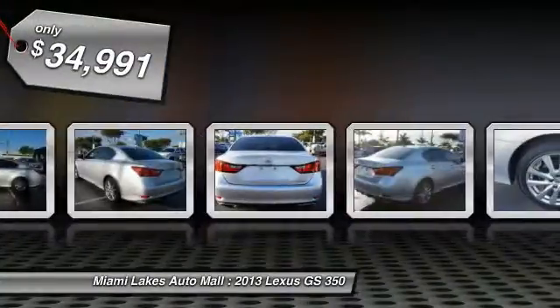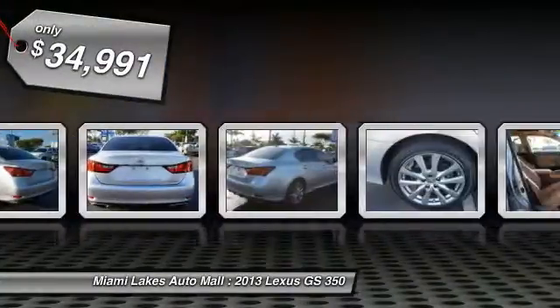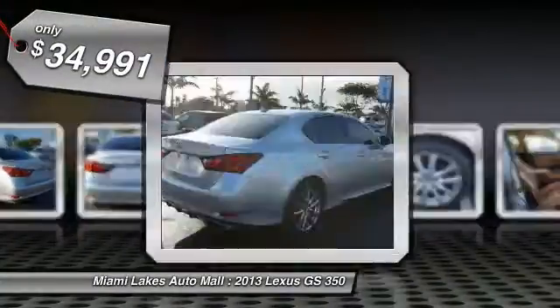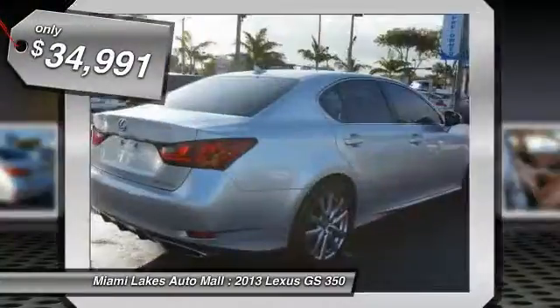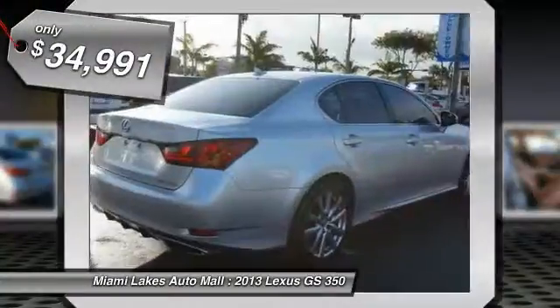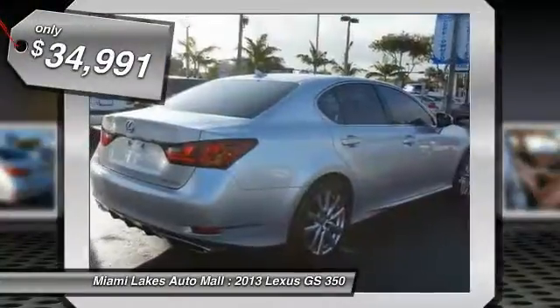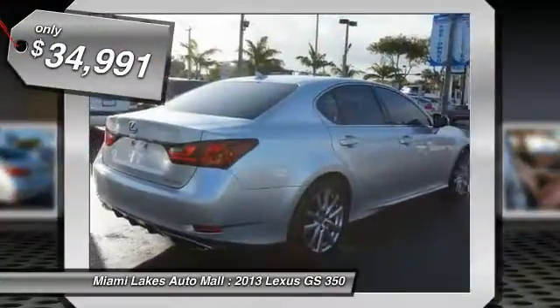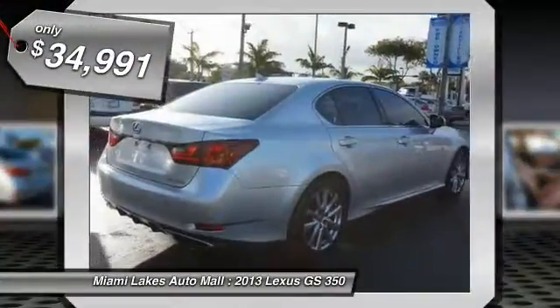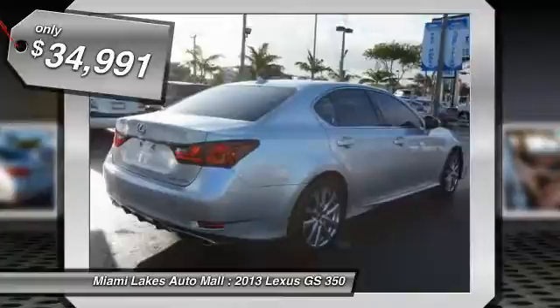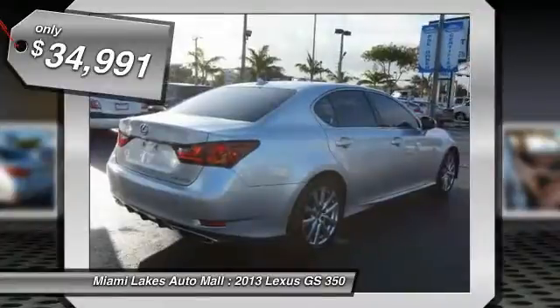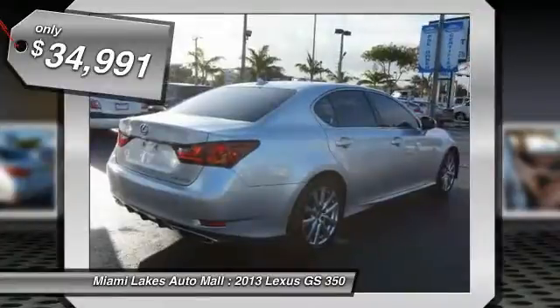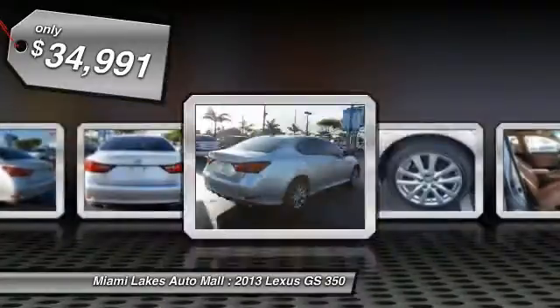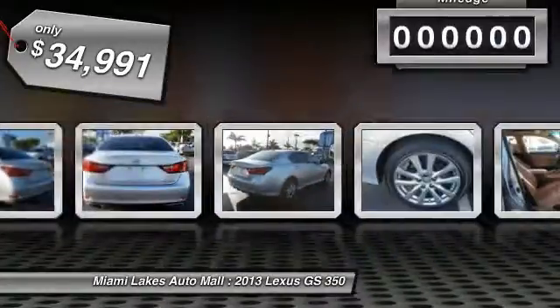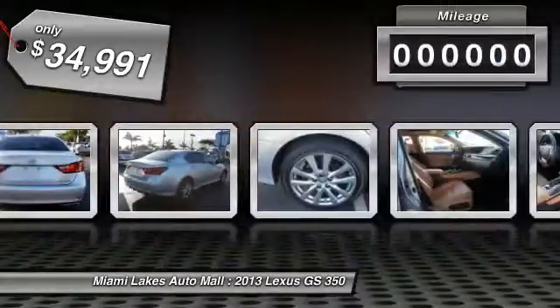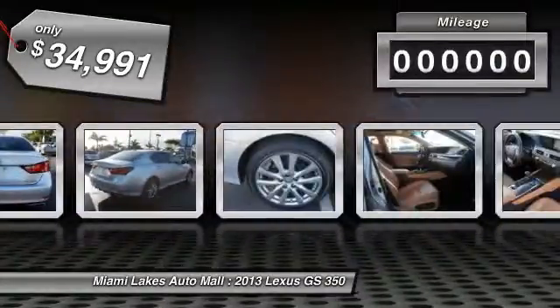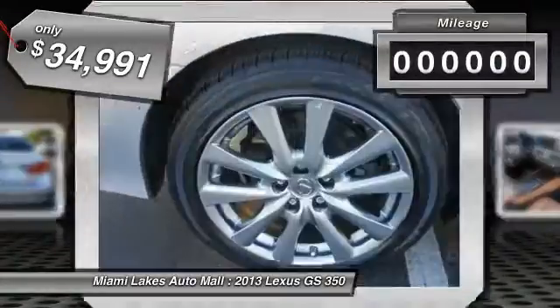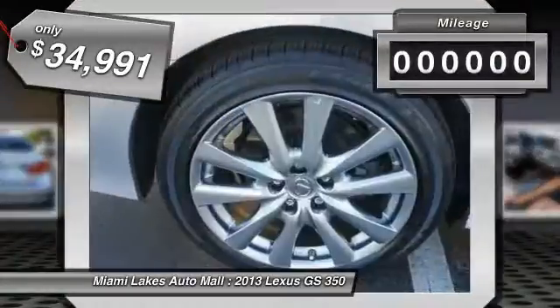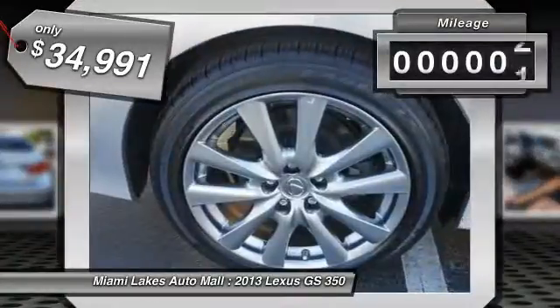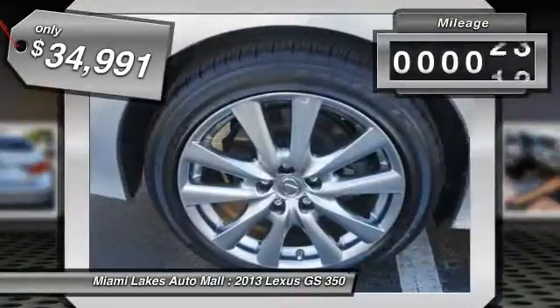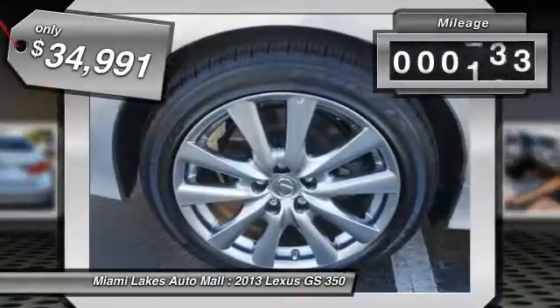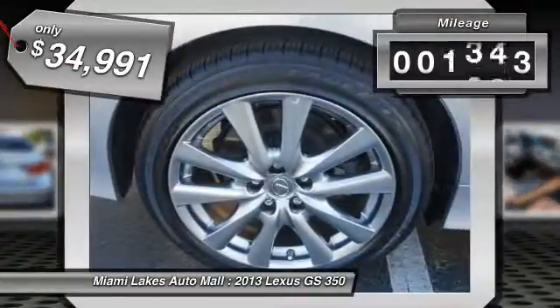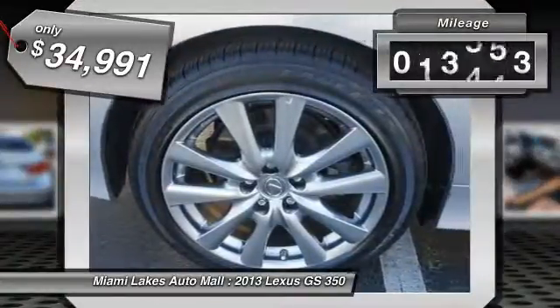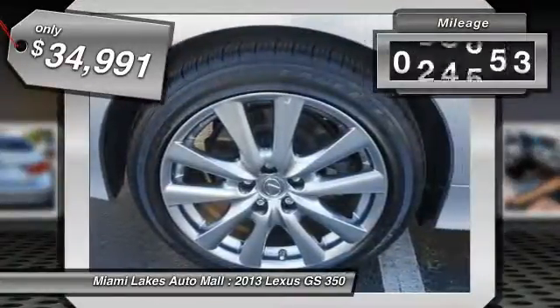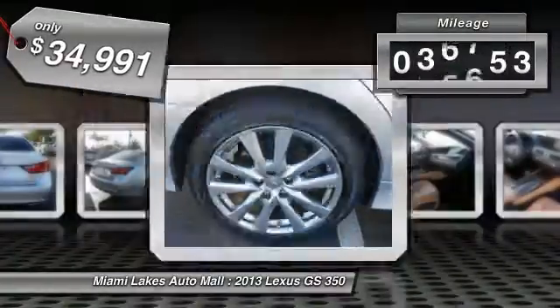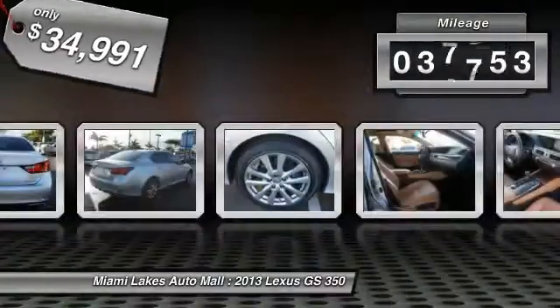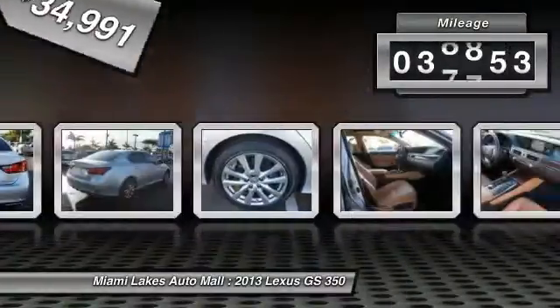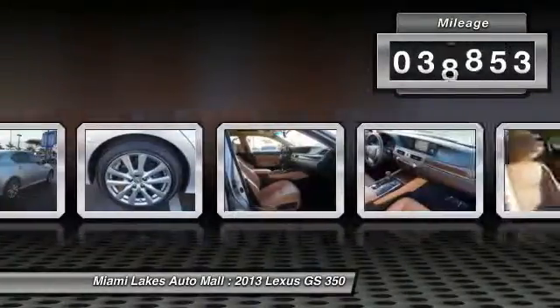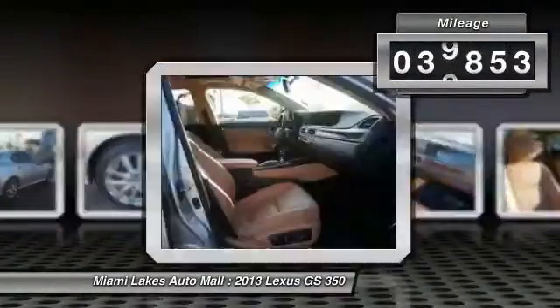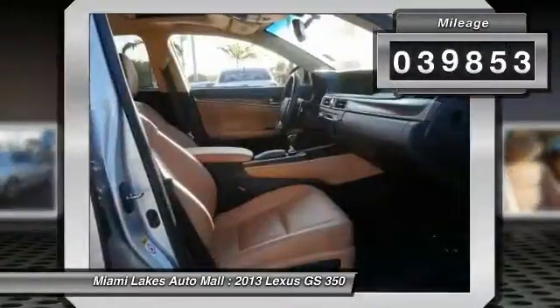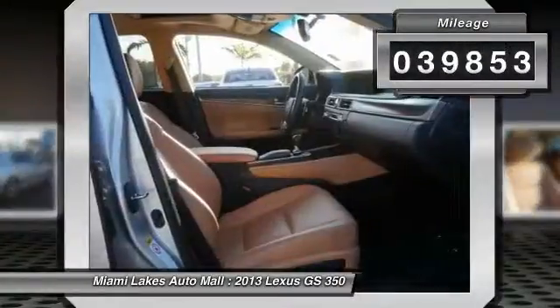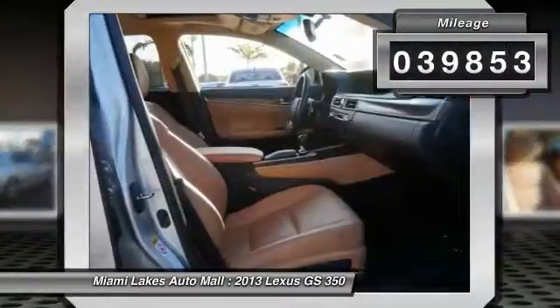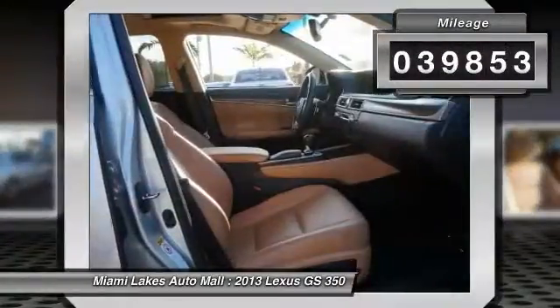It is priced below $35,000, and this vehicle has less than 40,000 miles.